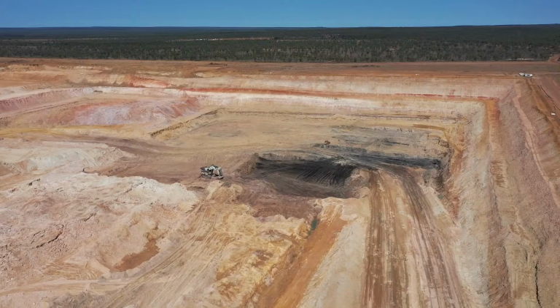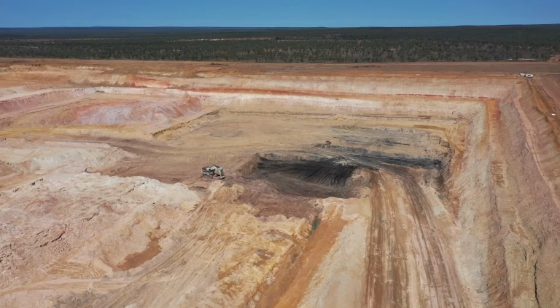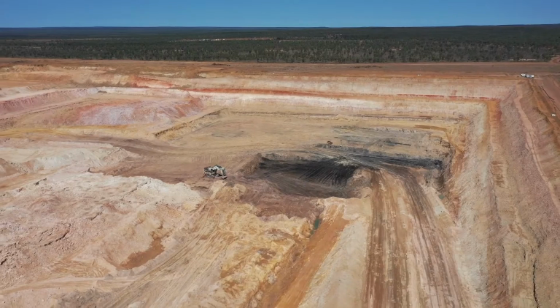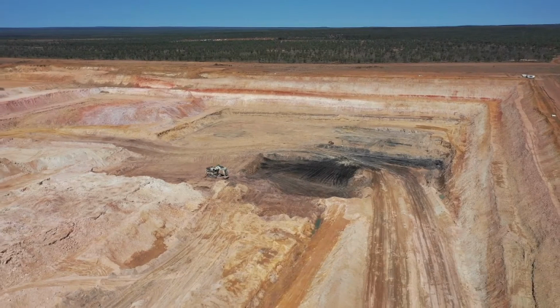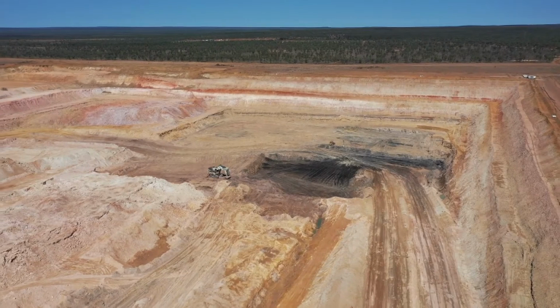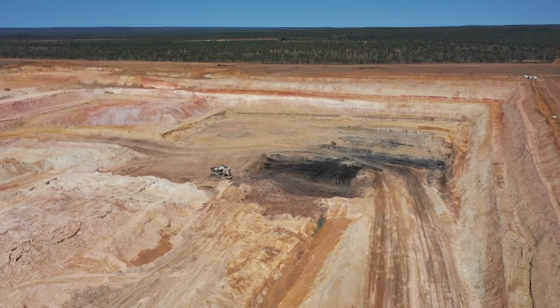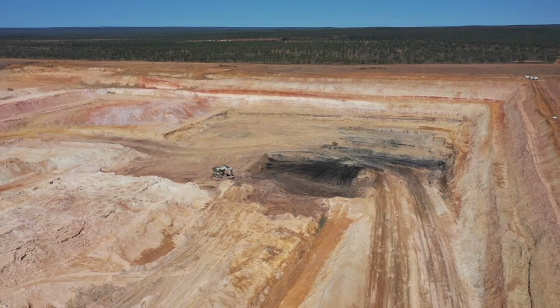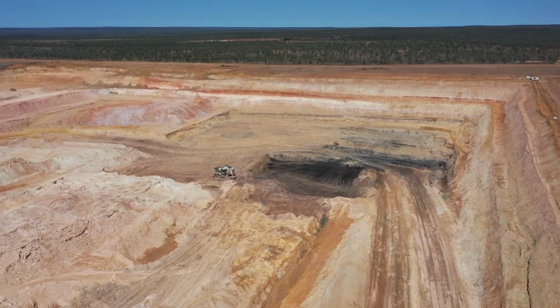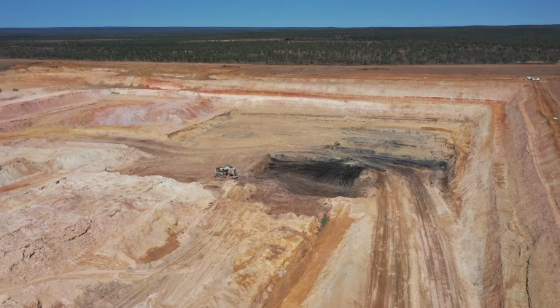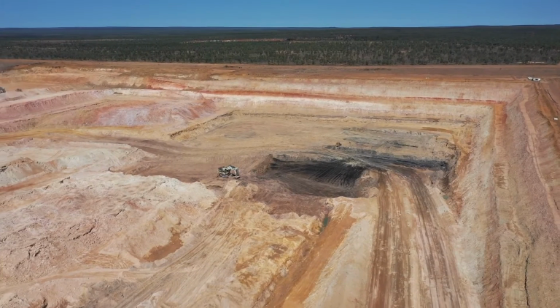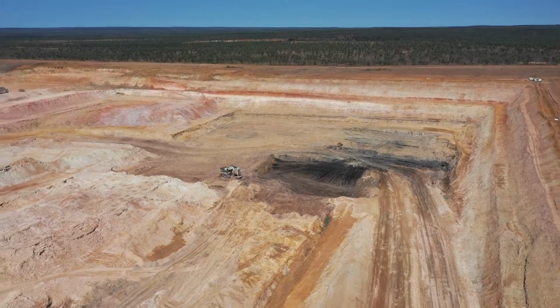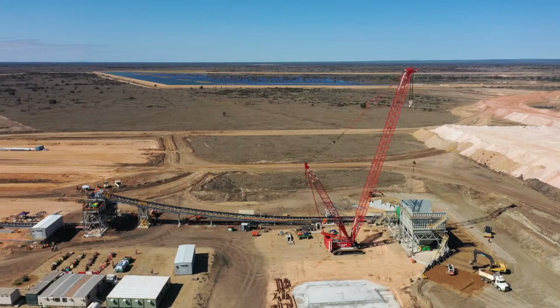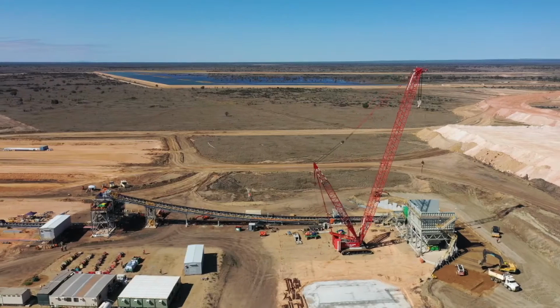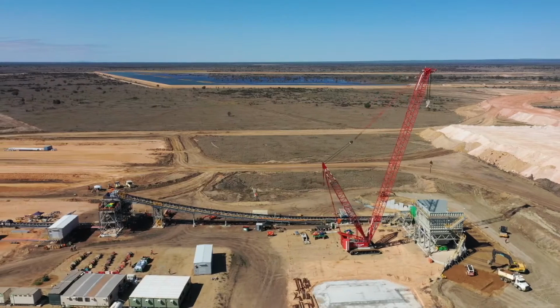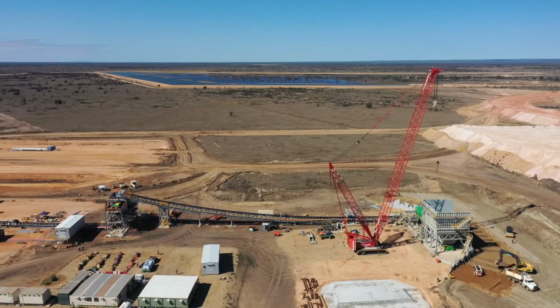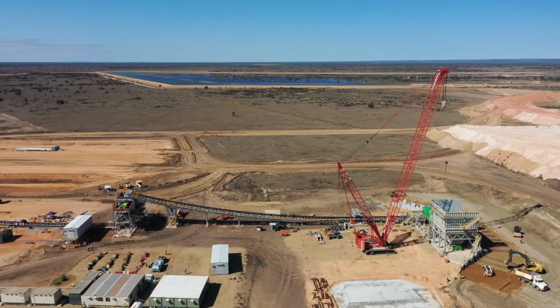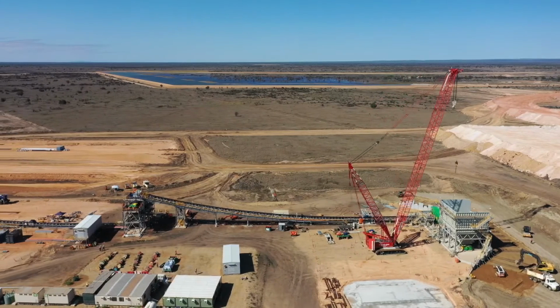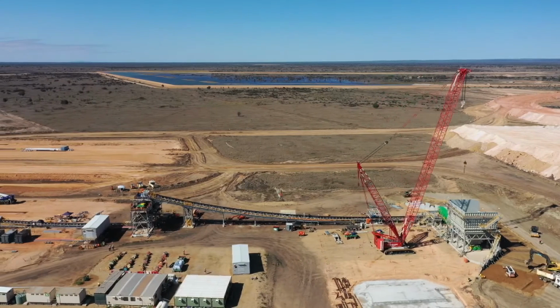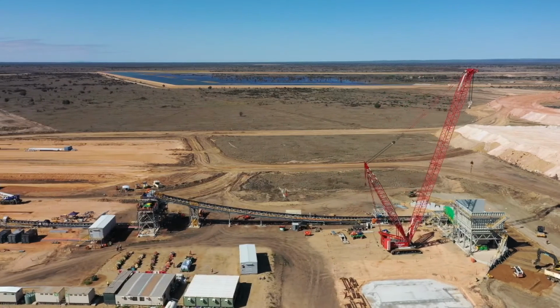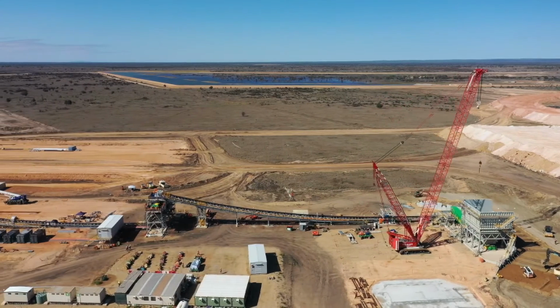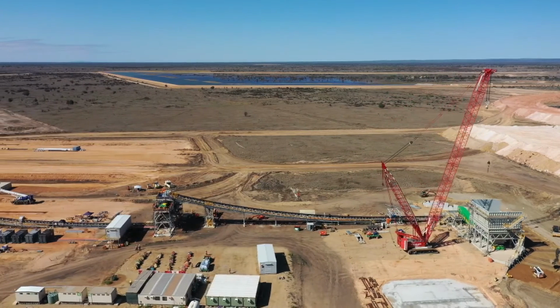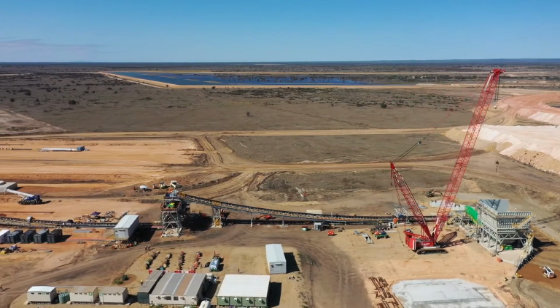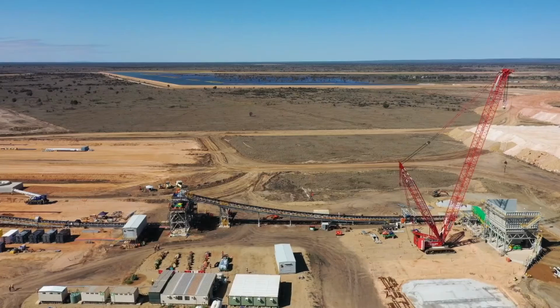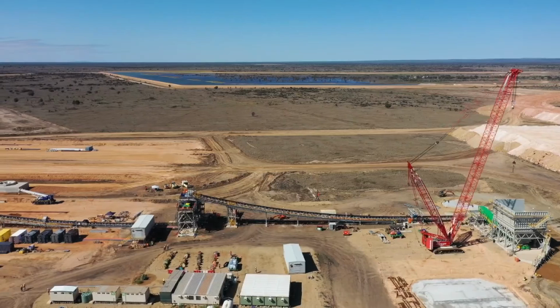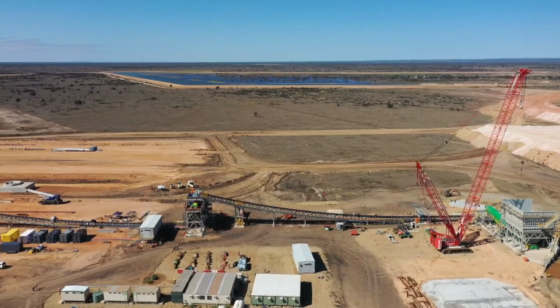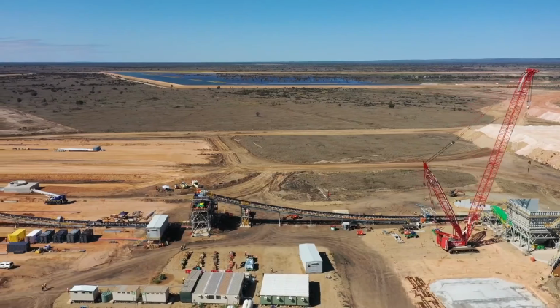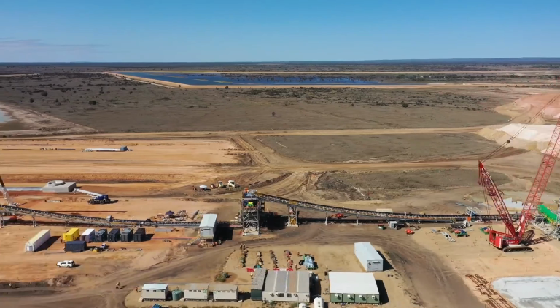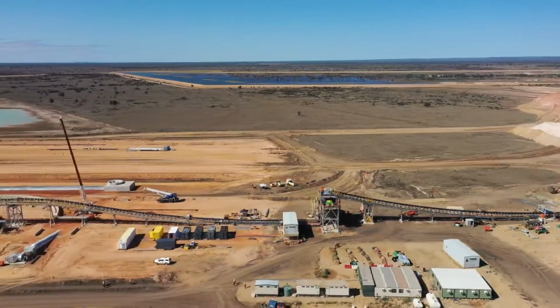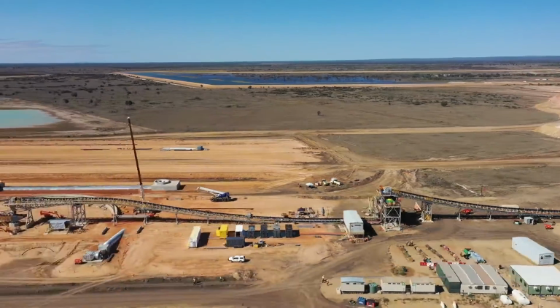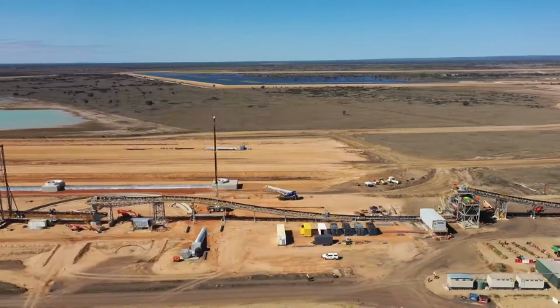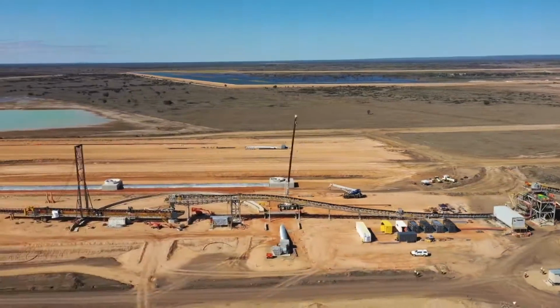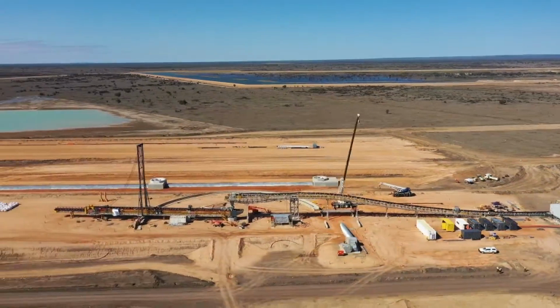The material comes from our sizing station onto our stack feed conveyor and is loaded onto our product pack.